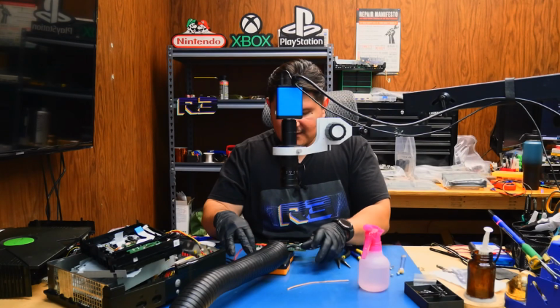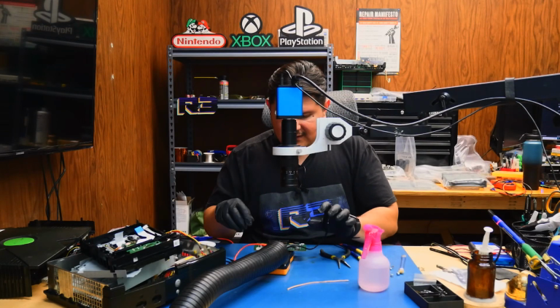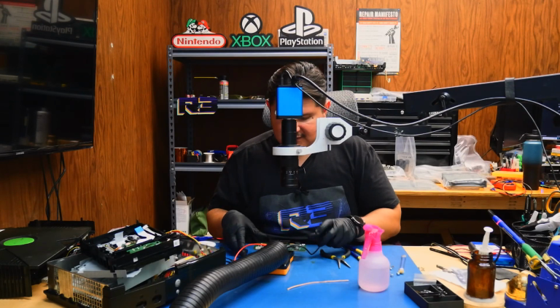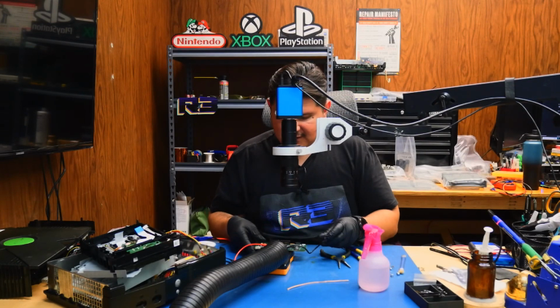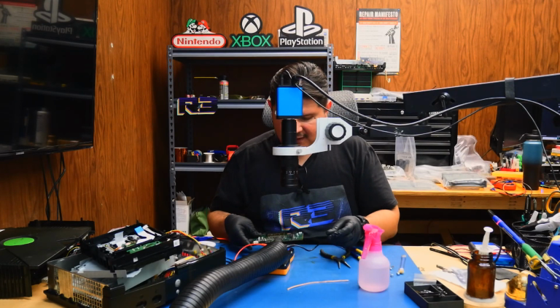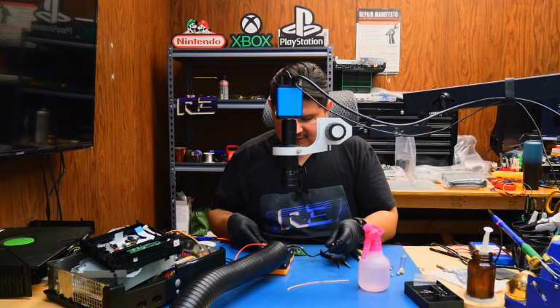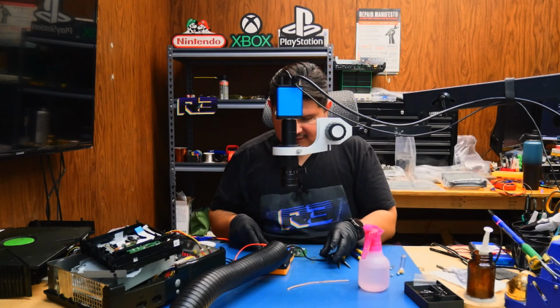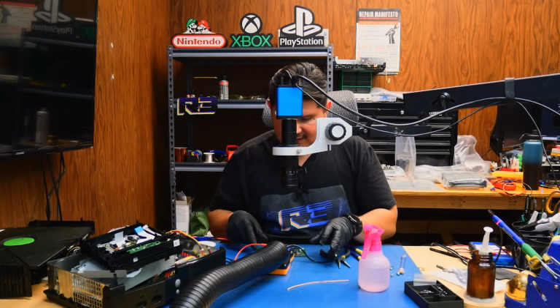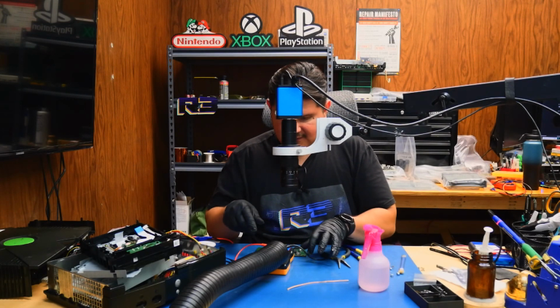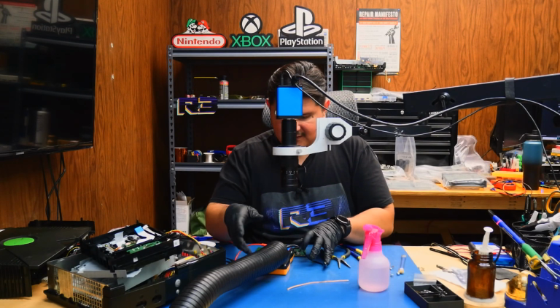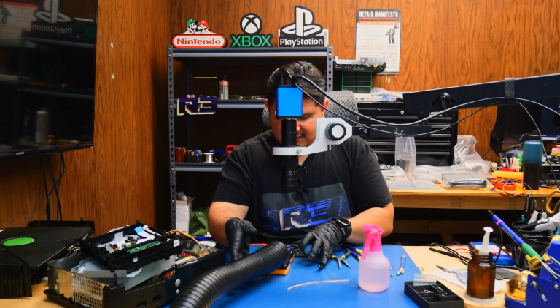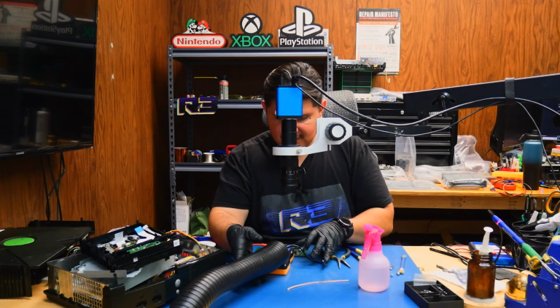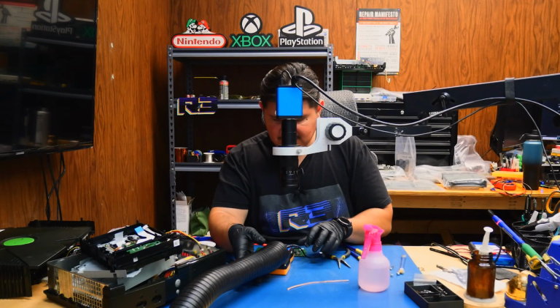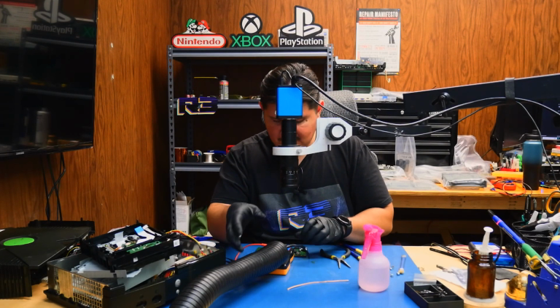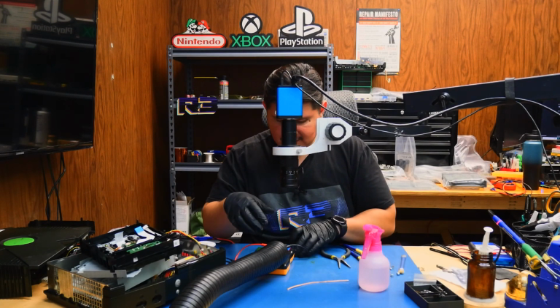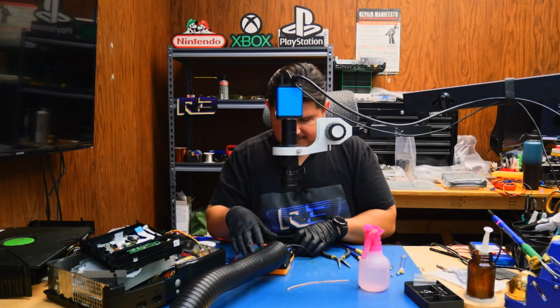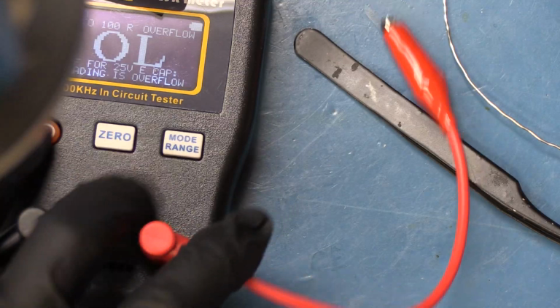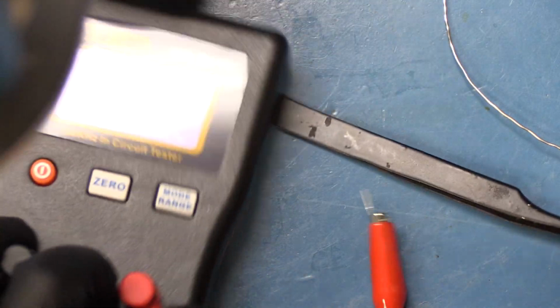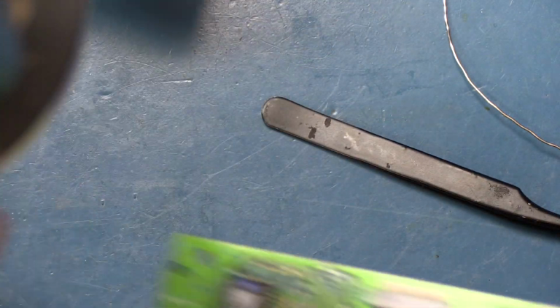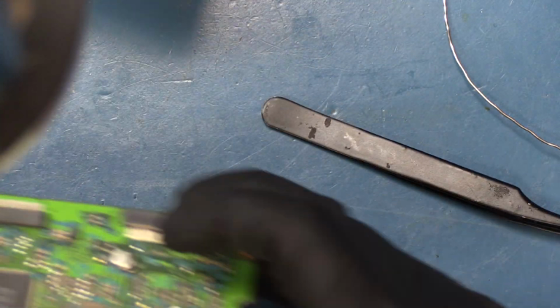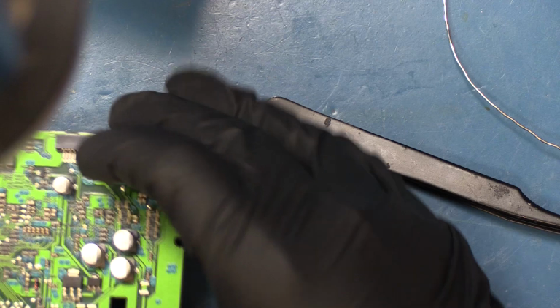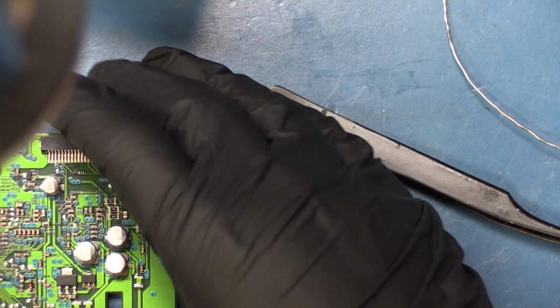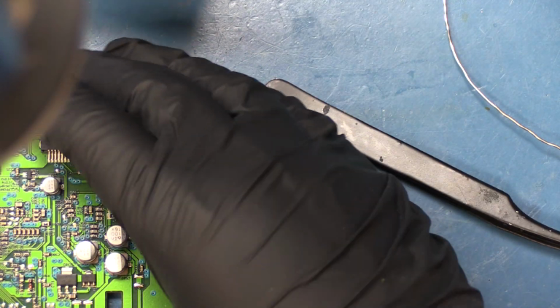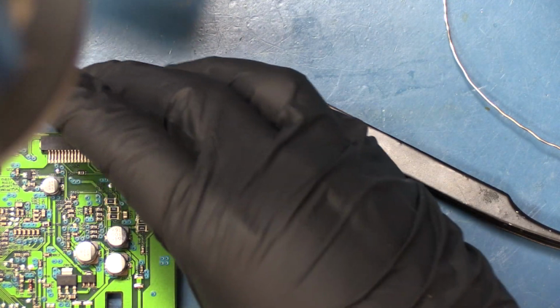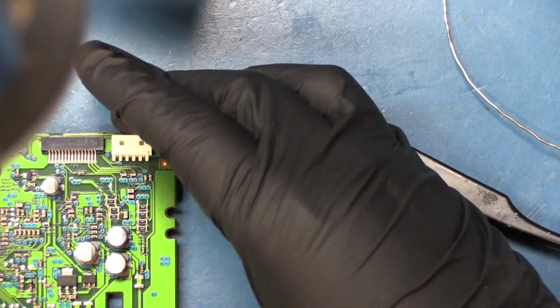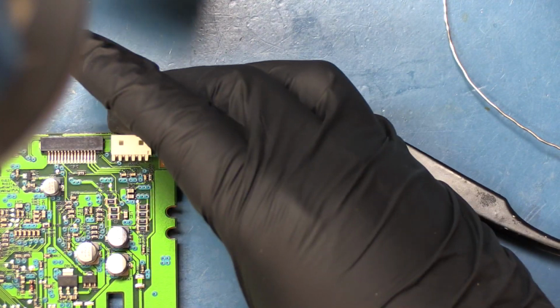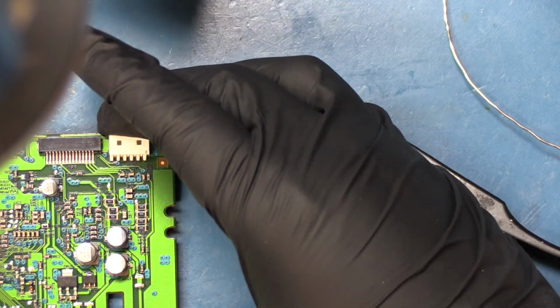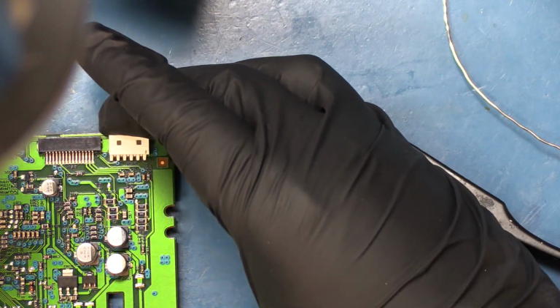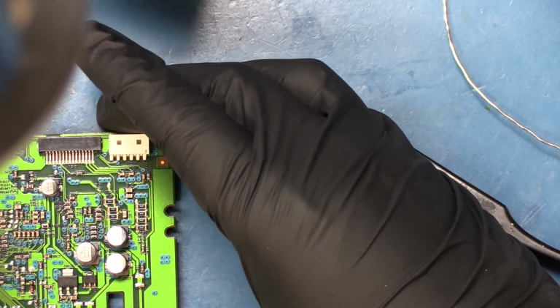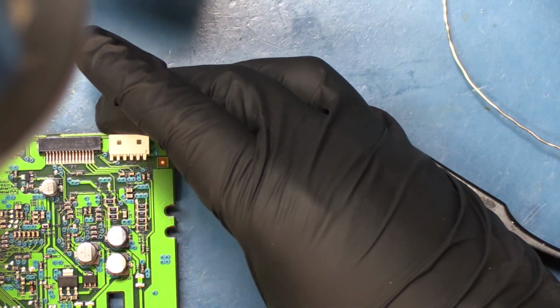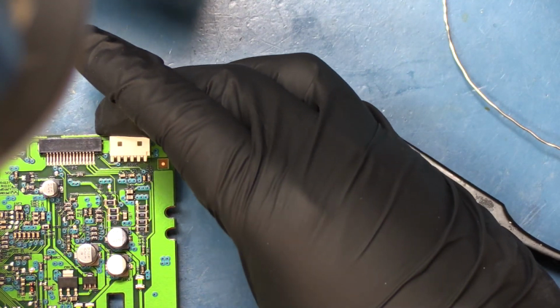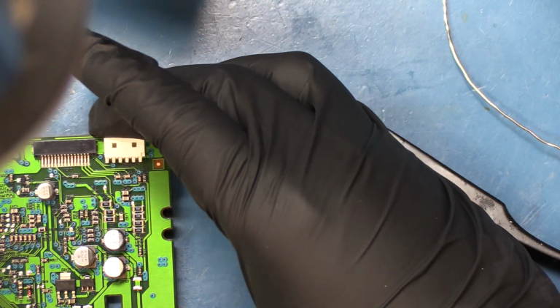We'll have to do some comparisons at the end of the video to see if those even matter. So I'll go ahead and rip off the remainder of these 220 6-volt capacitors.